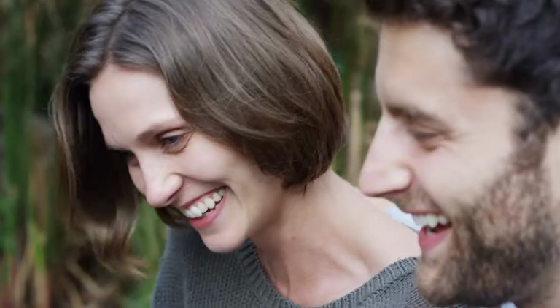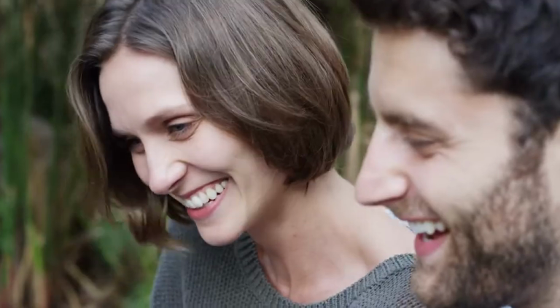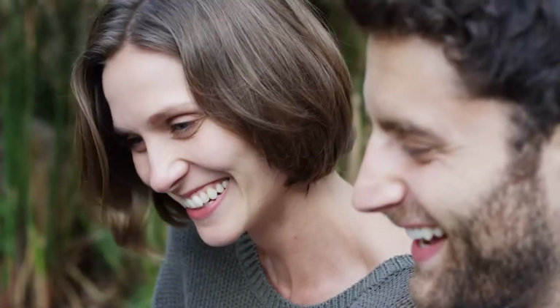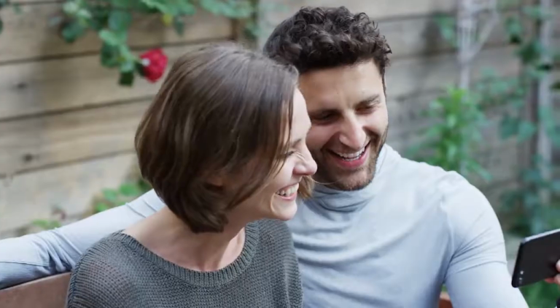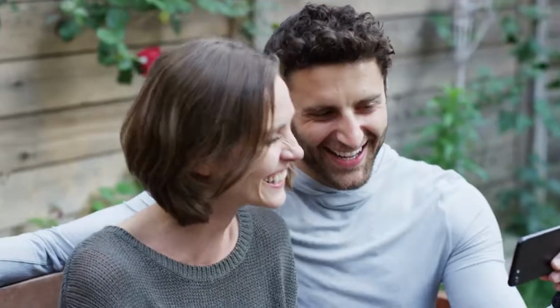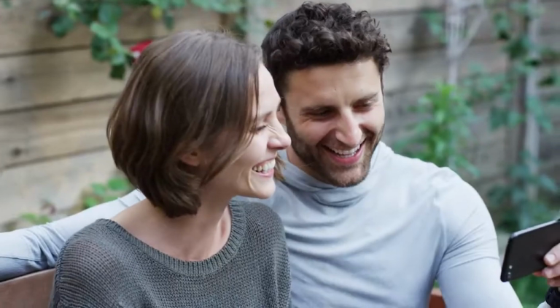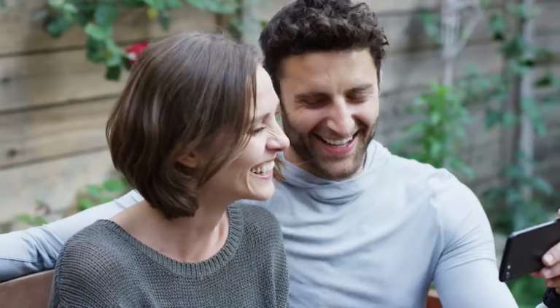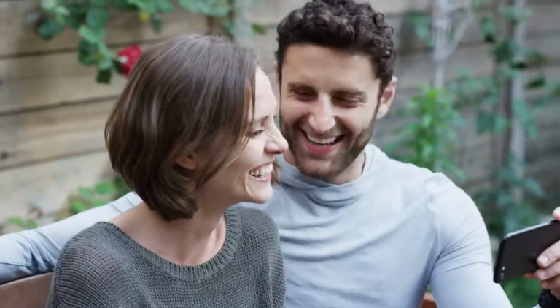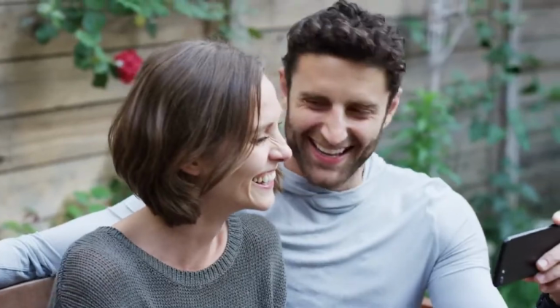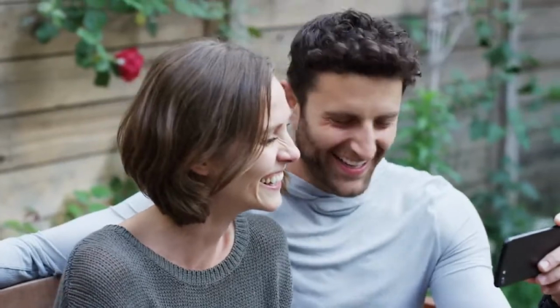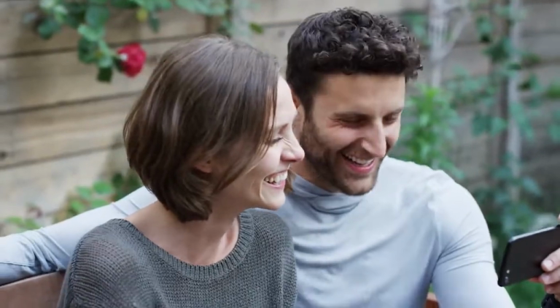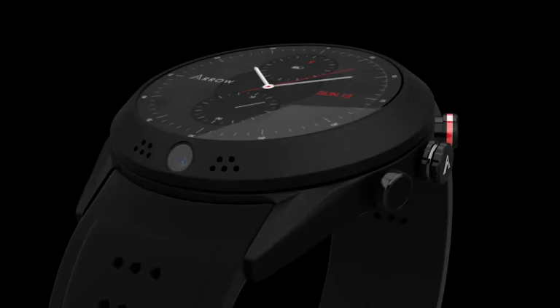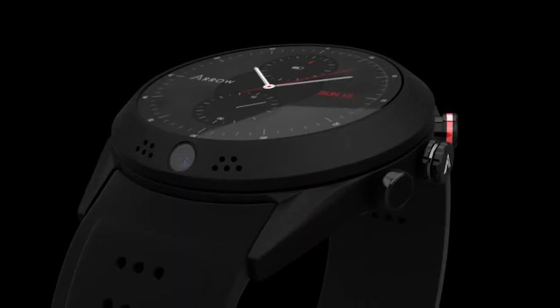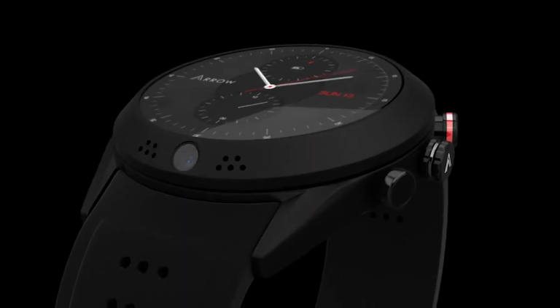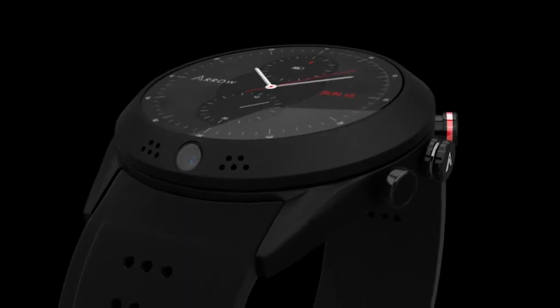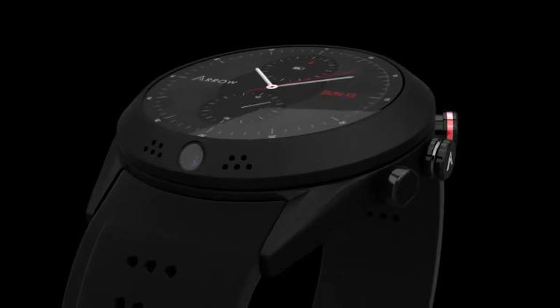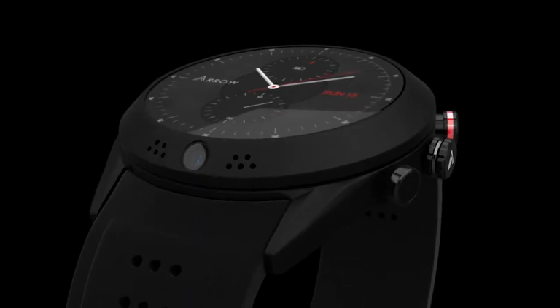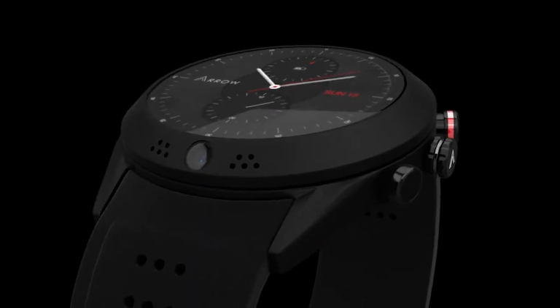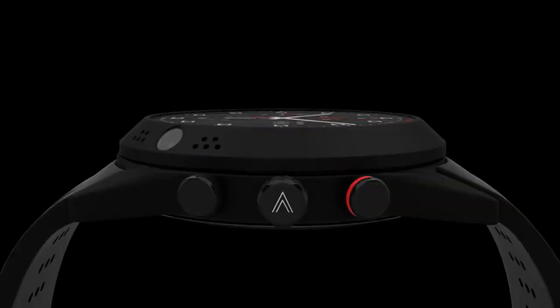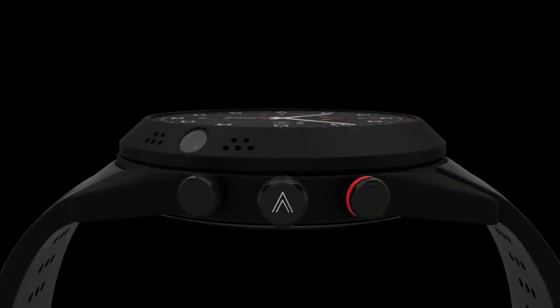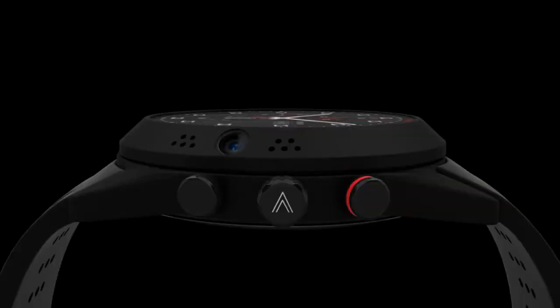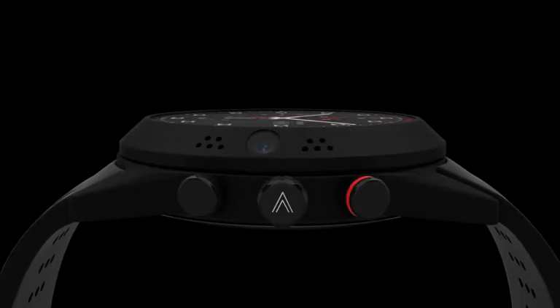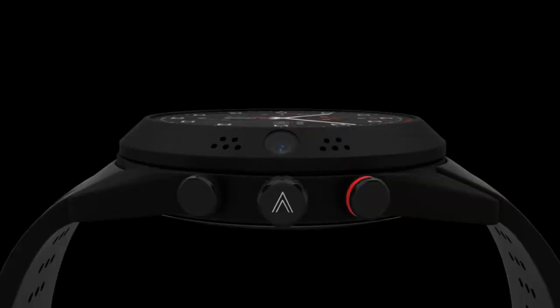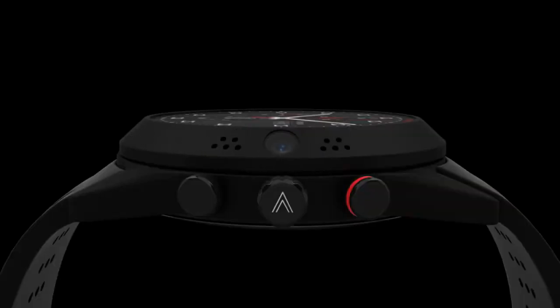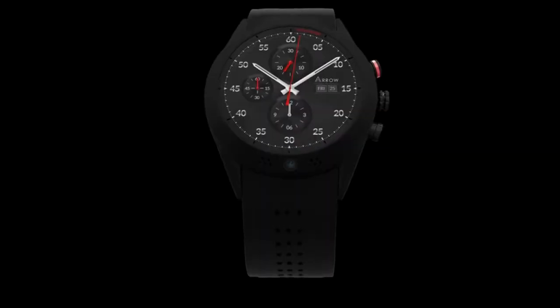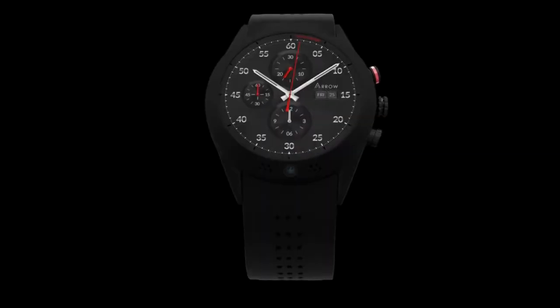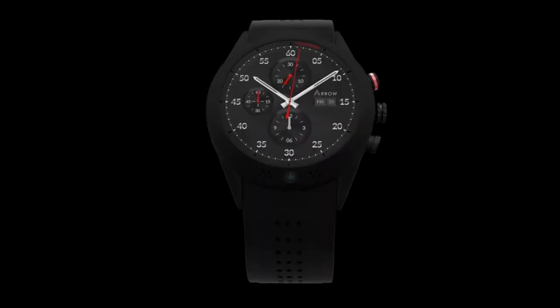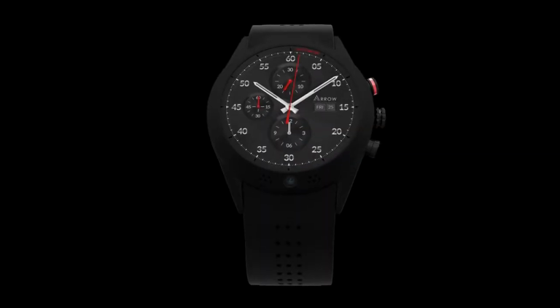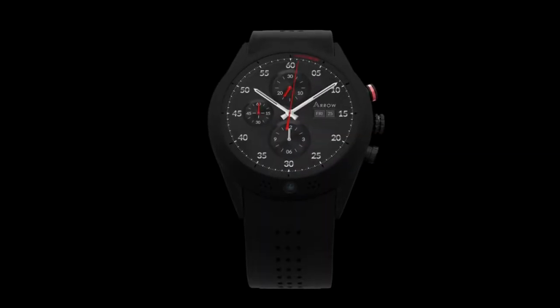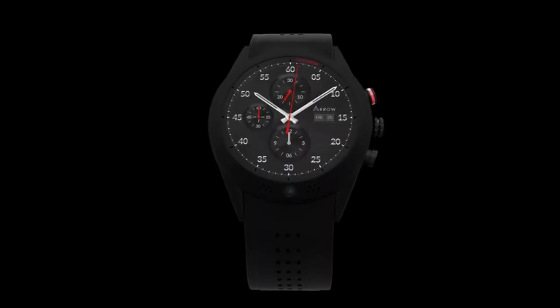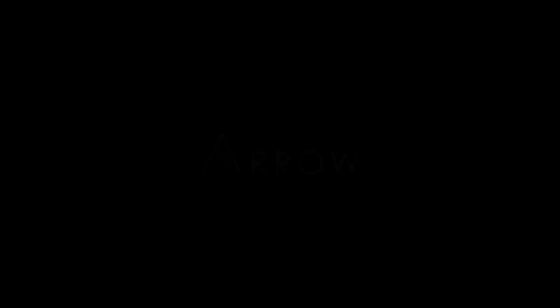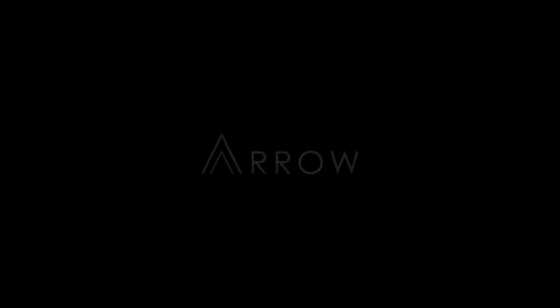This is the world's first smartwatch with a 360 rotatable camera. Aero.